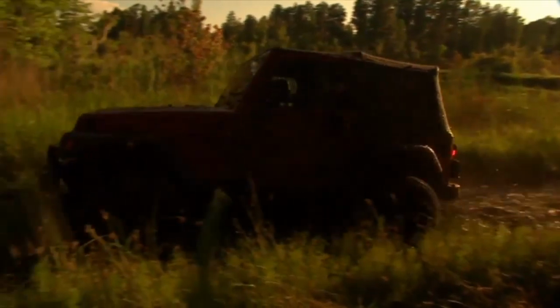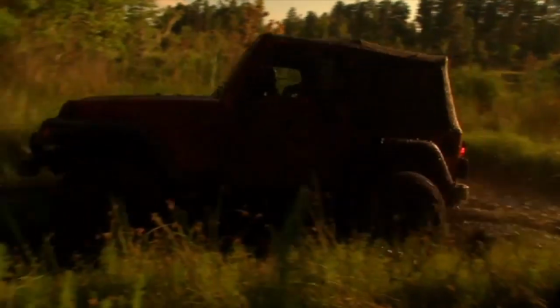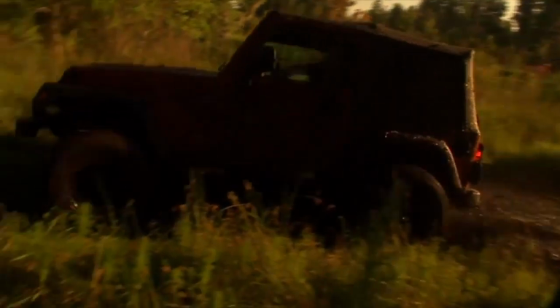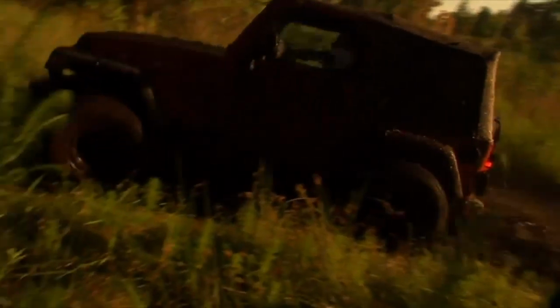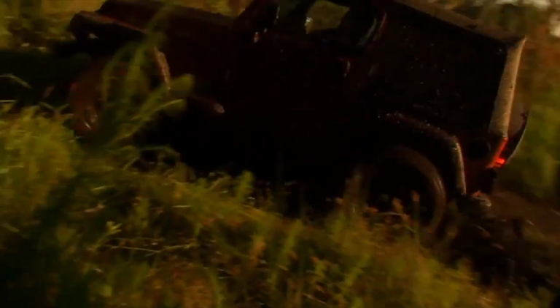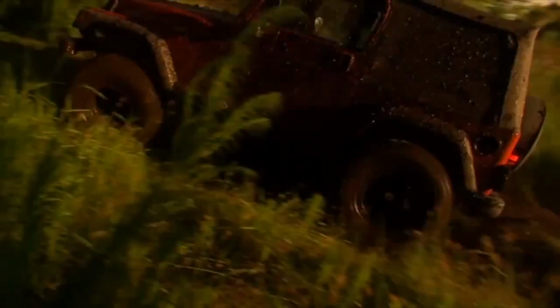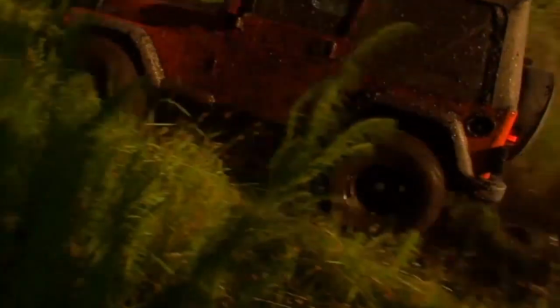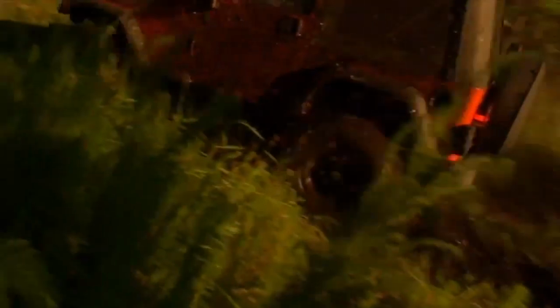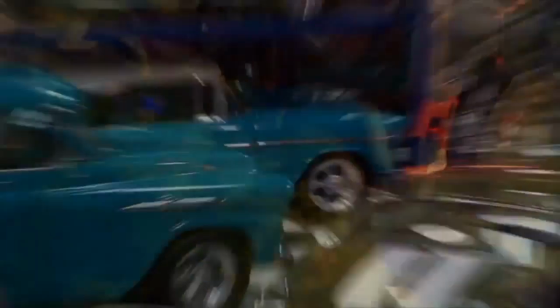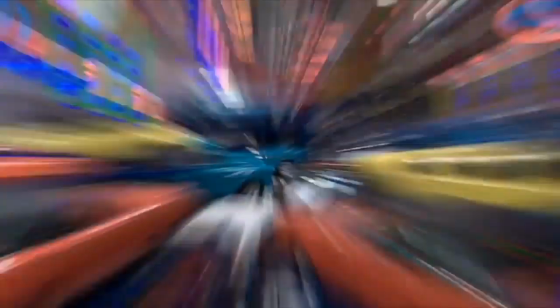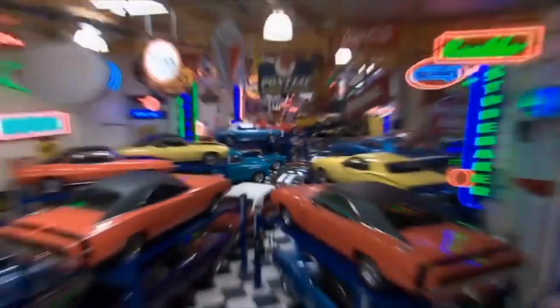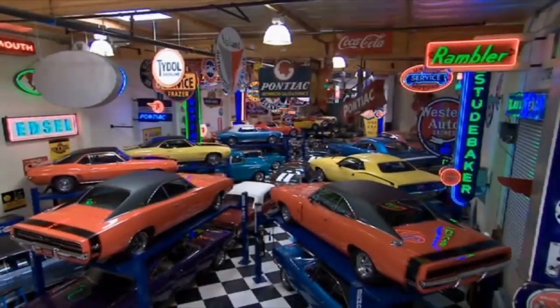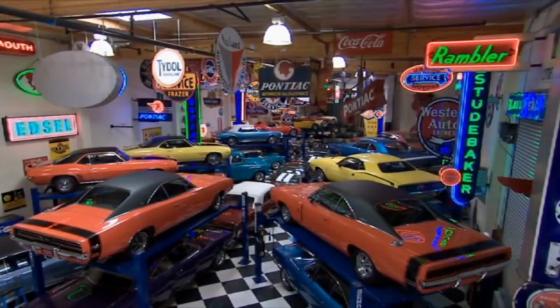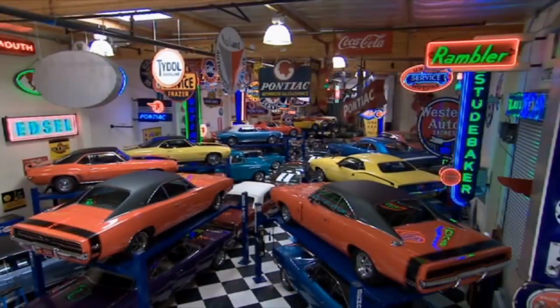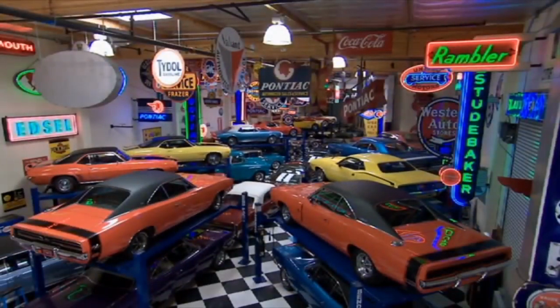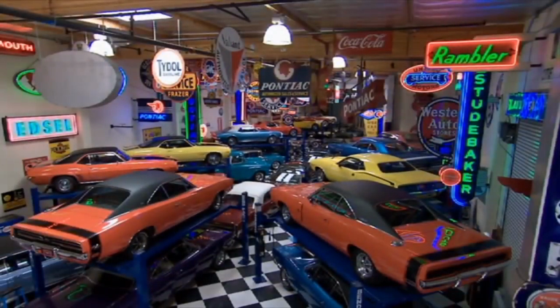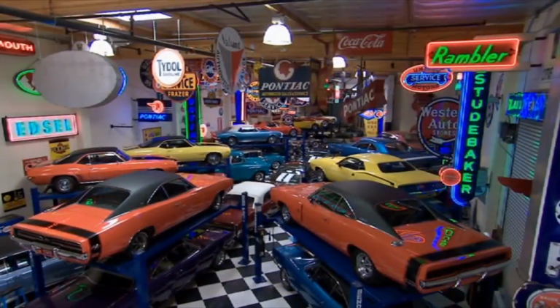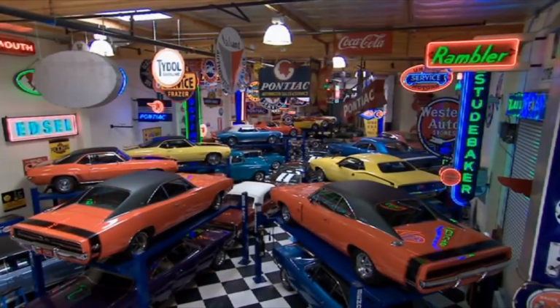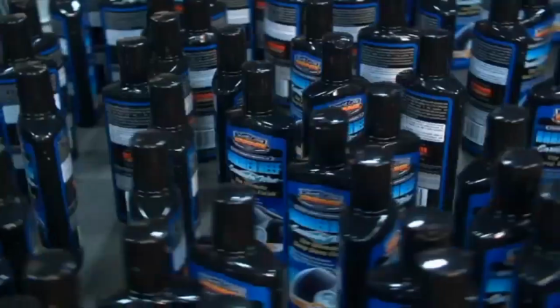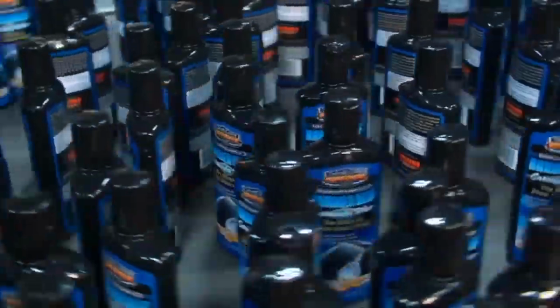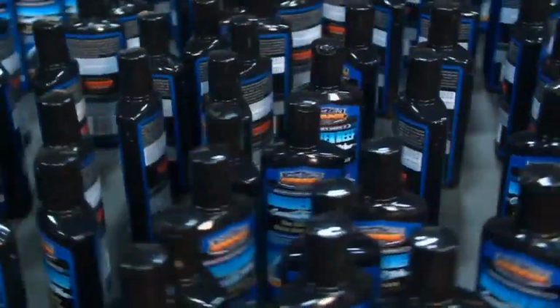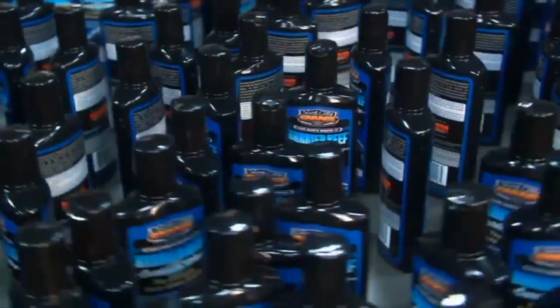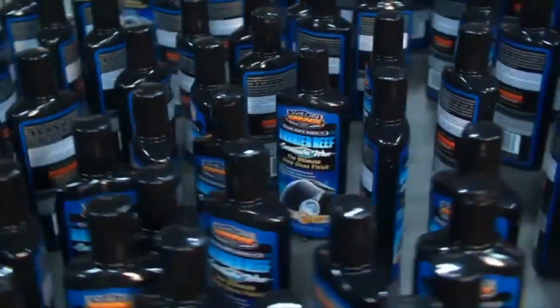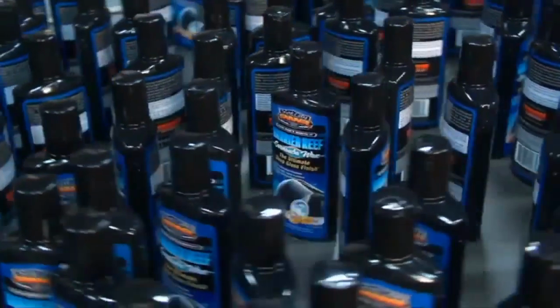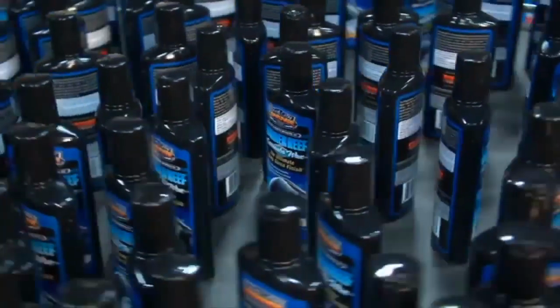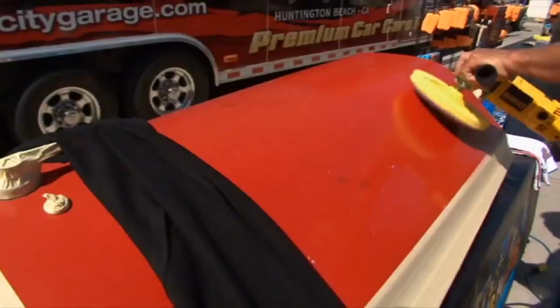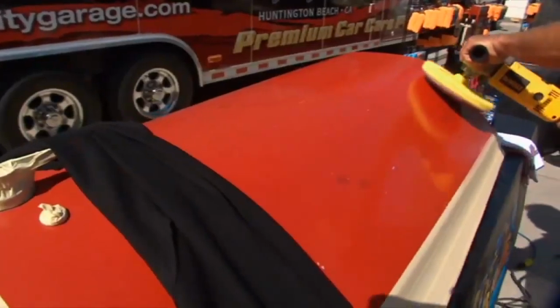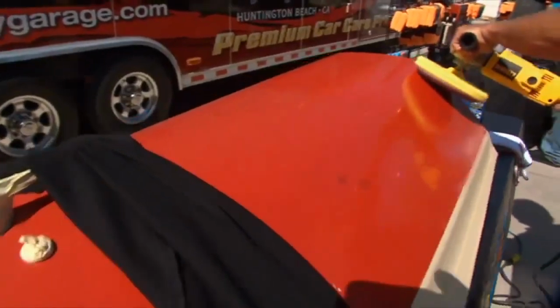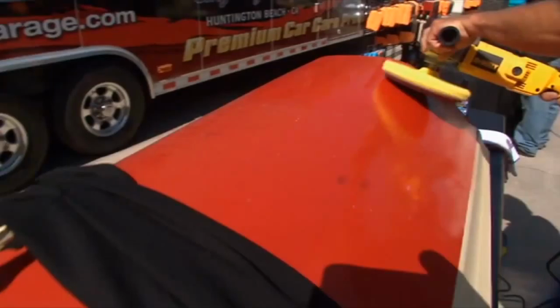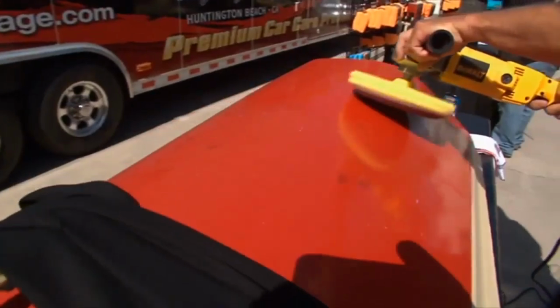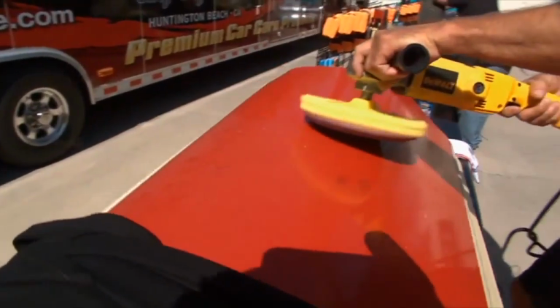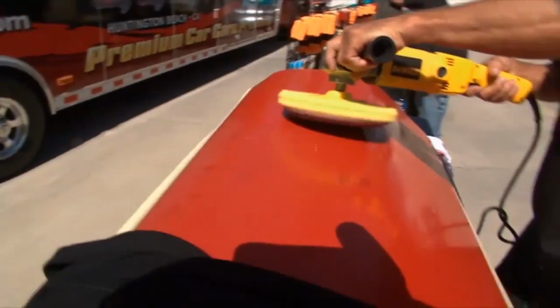When you make a mess, you need to clean it up. Today, I'll take a trip to Surf City Garage to find out what makes this wax perfect for any truck enthusiast.